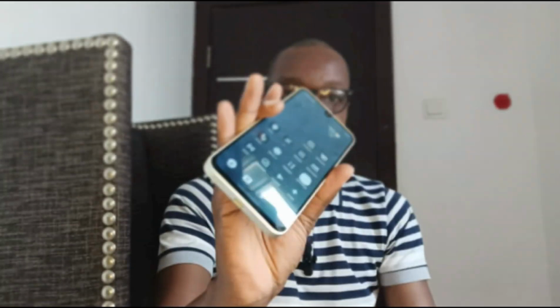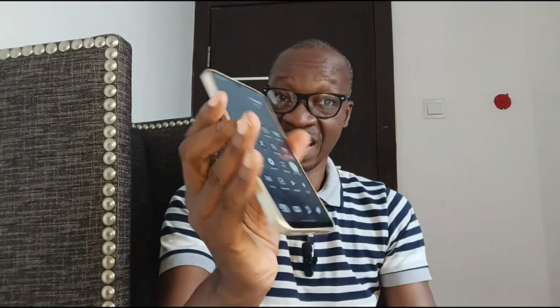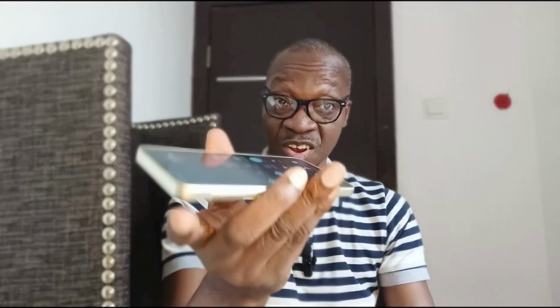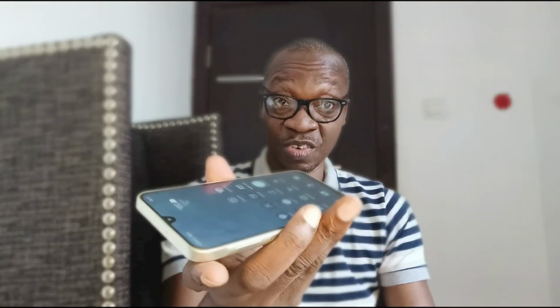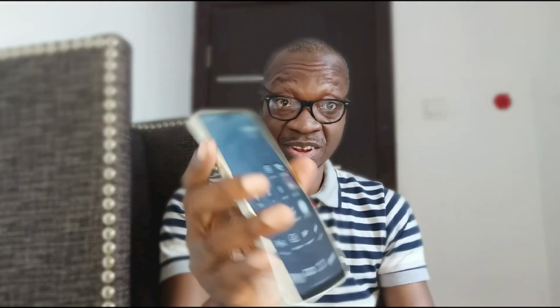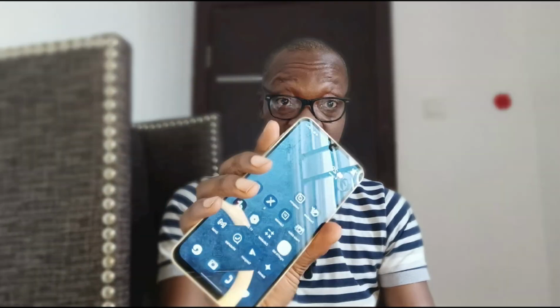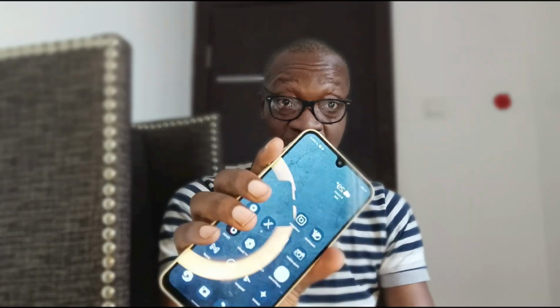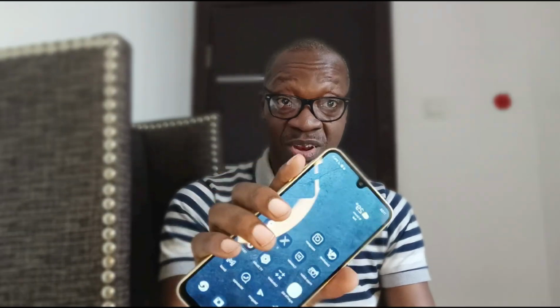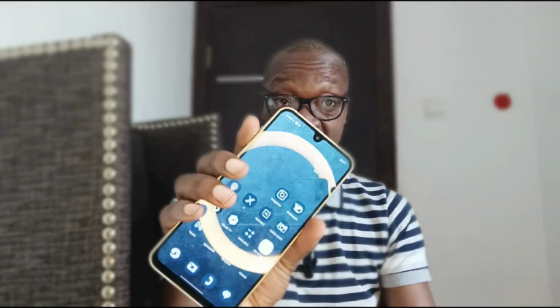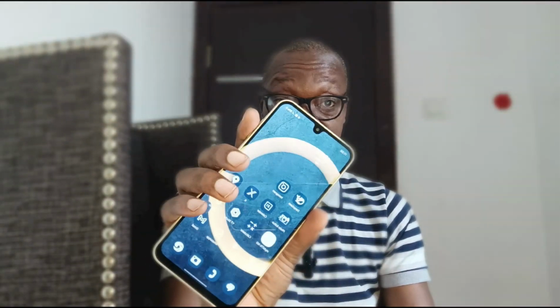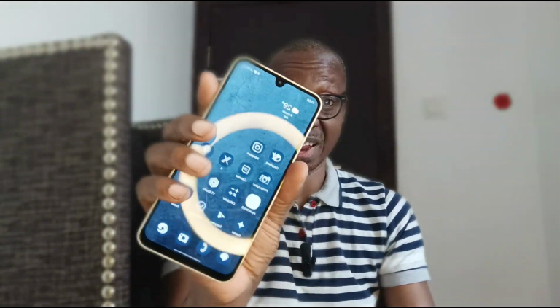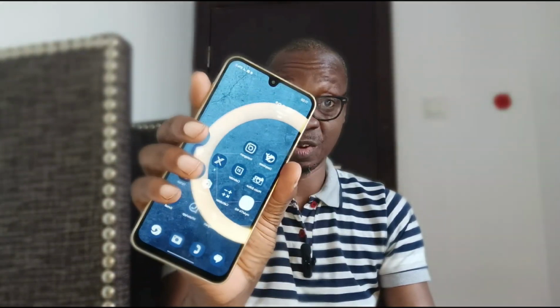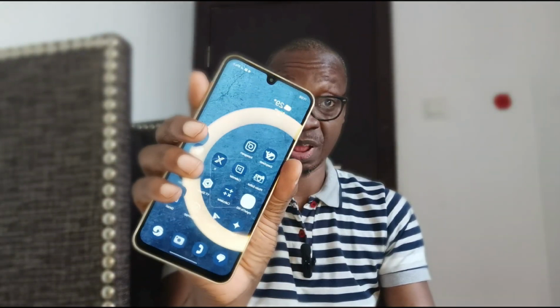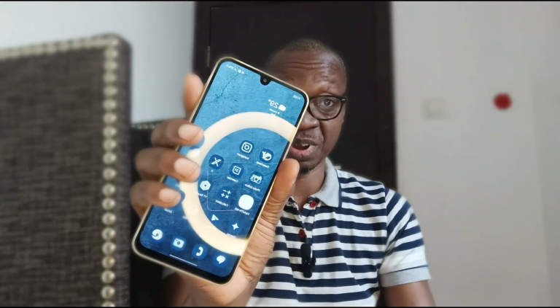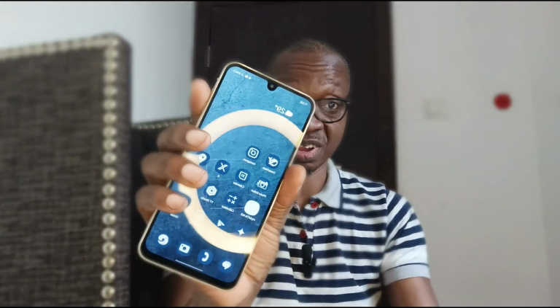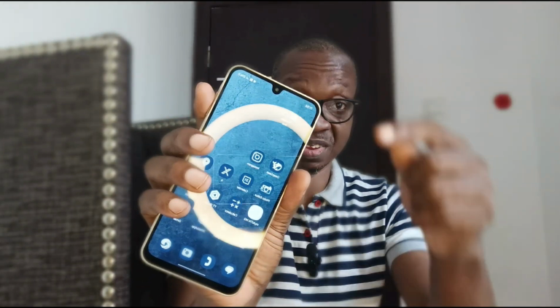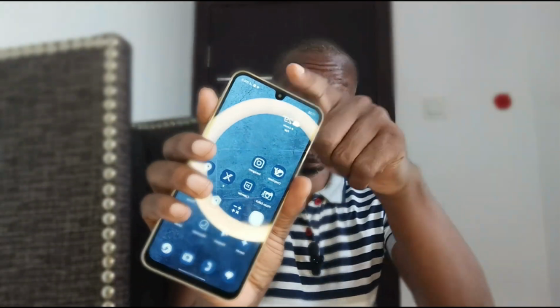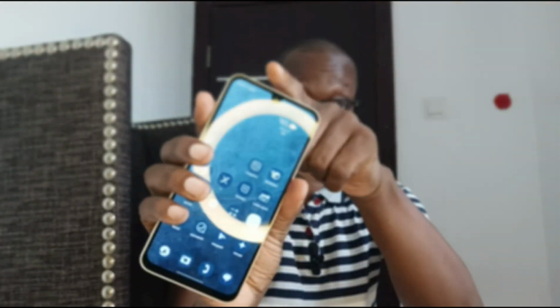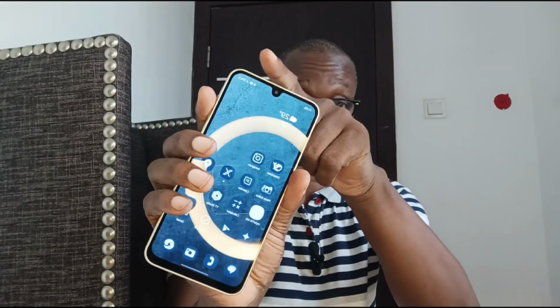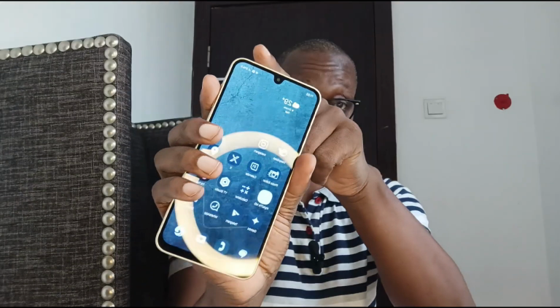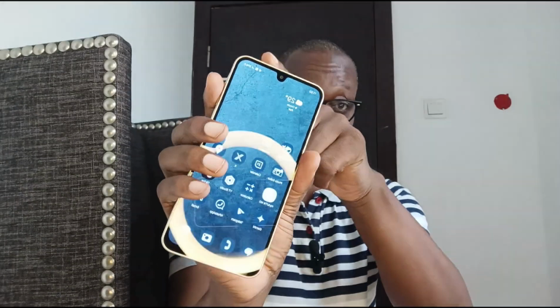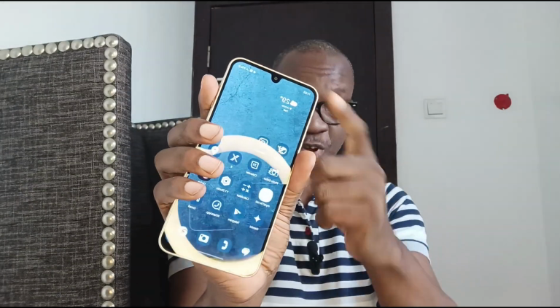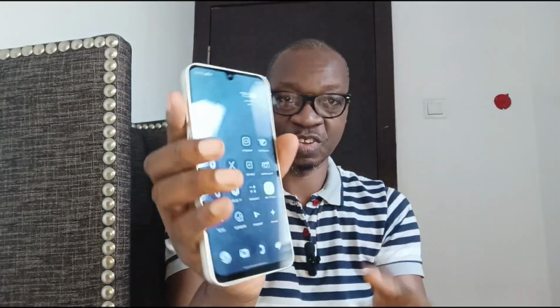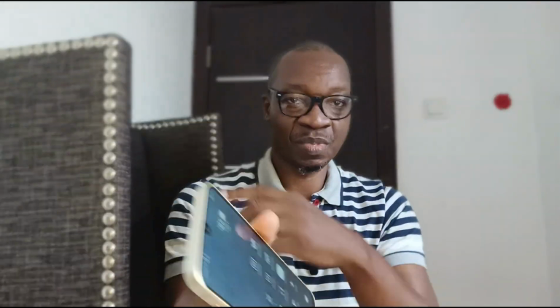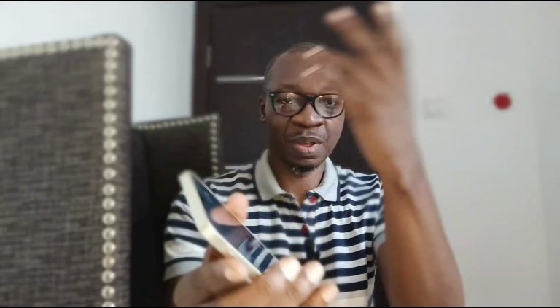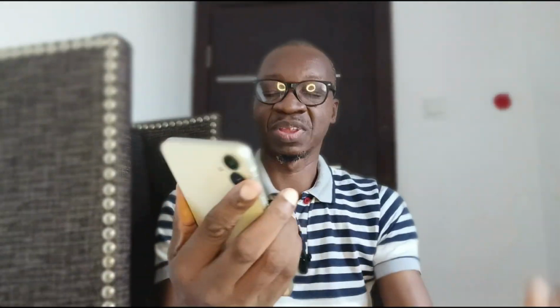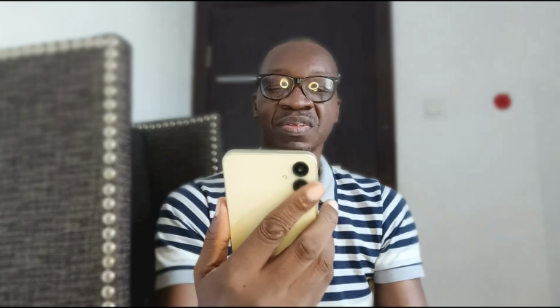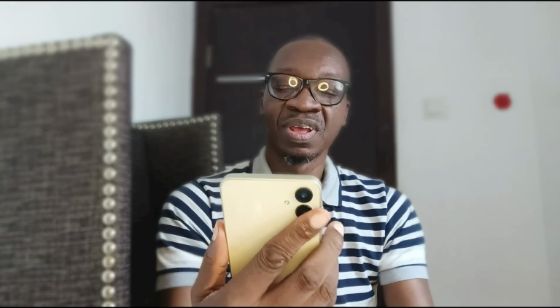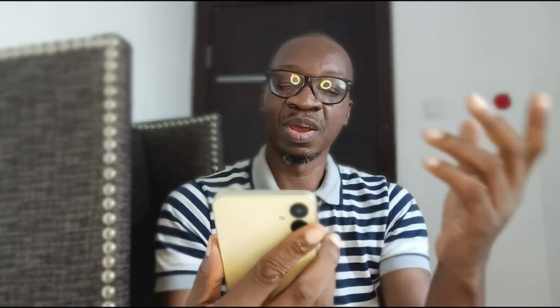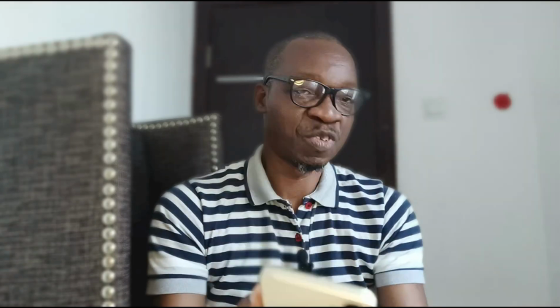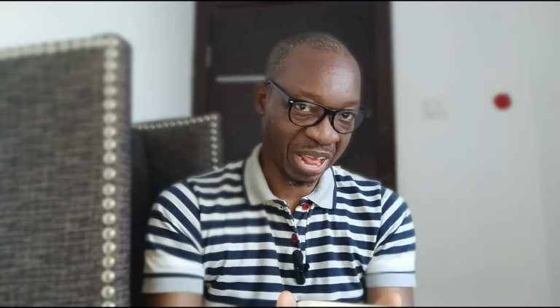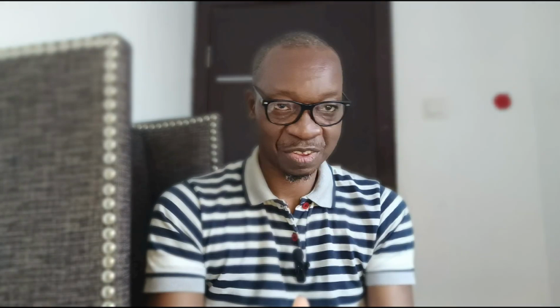The design is lovely. The only thing about the design that I do not appreciate is the water drop notch. But away from that.